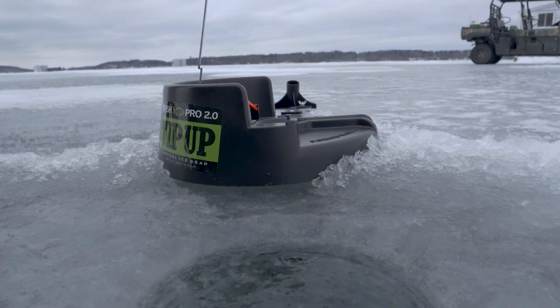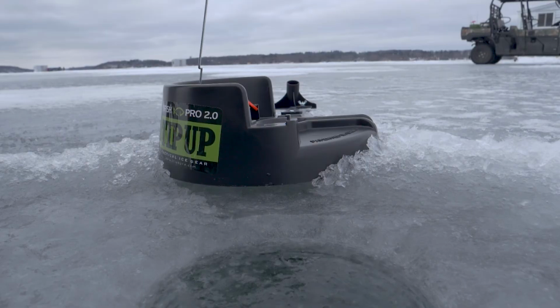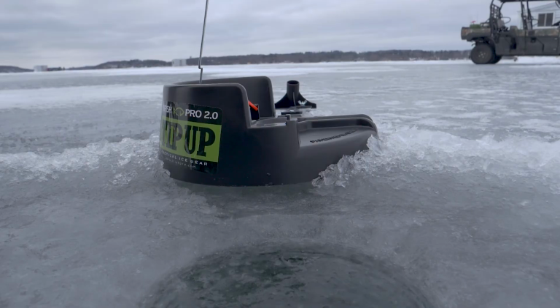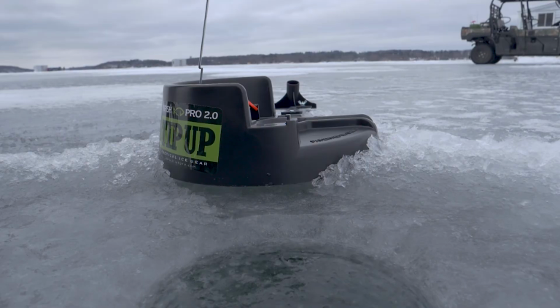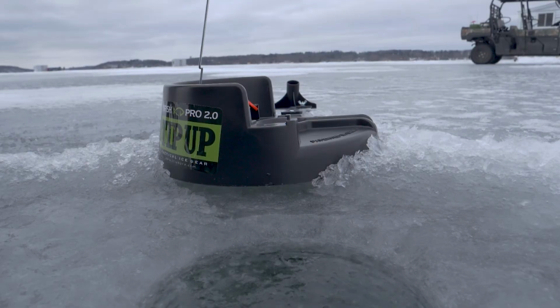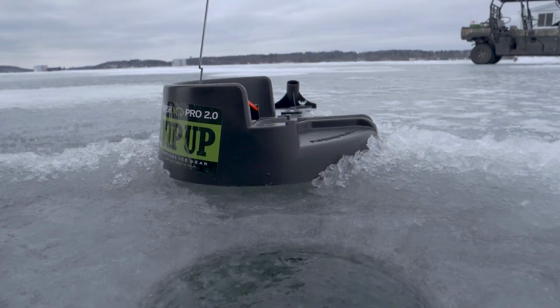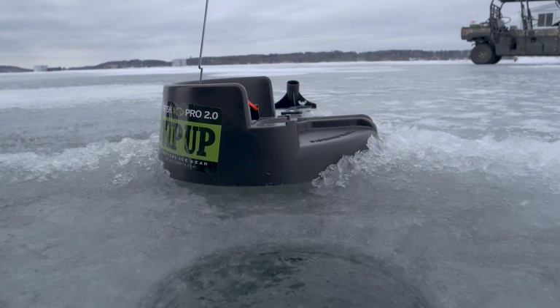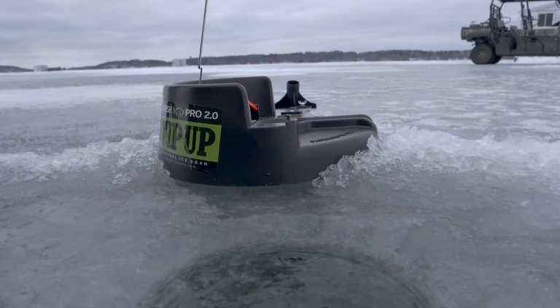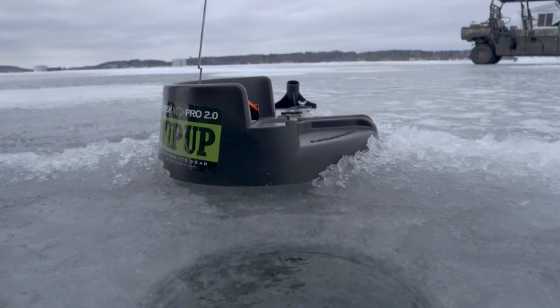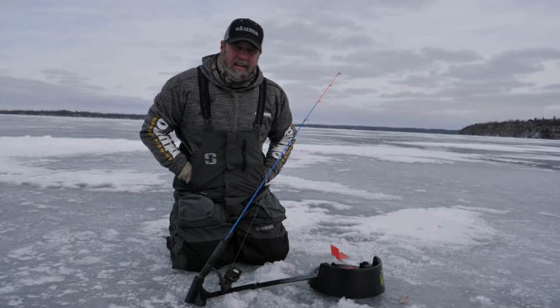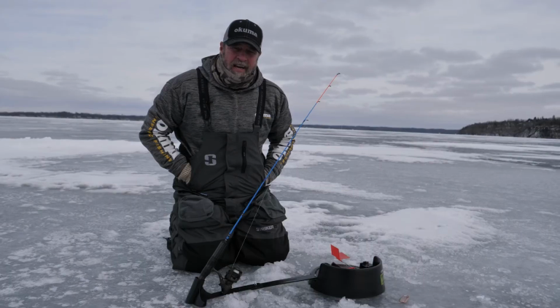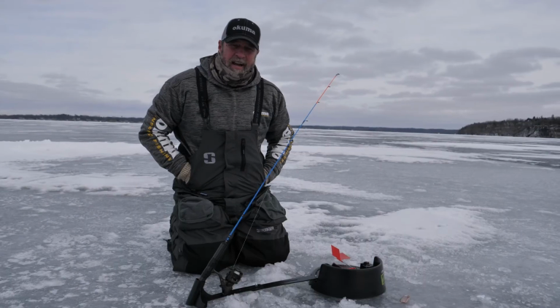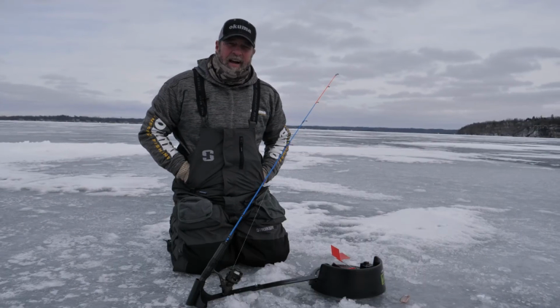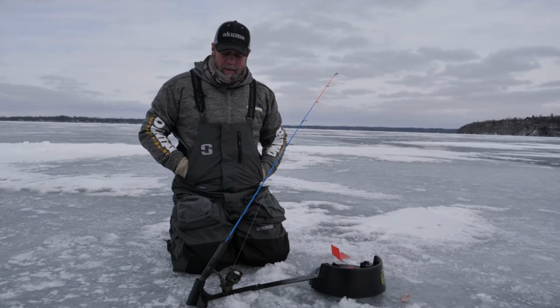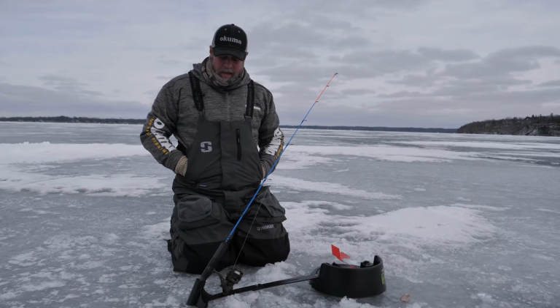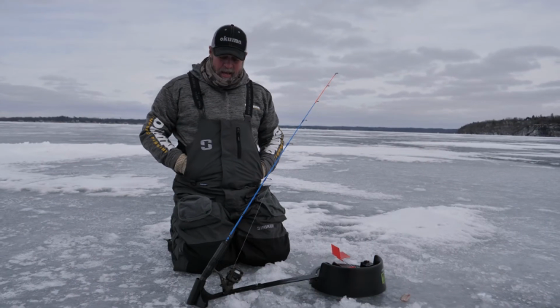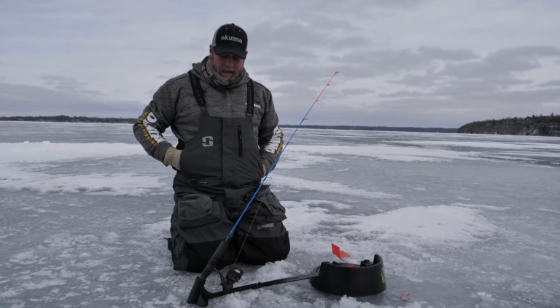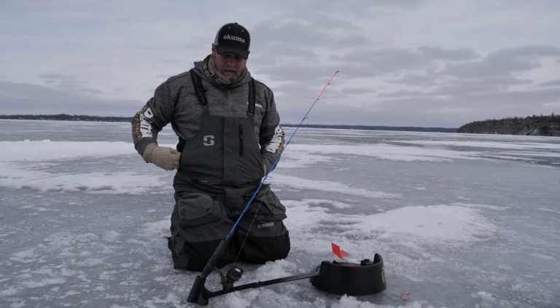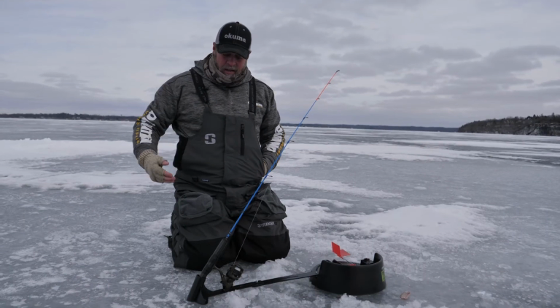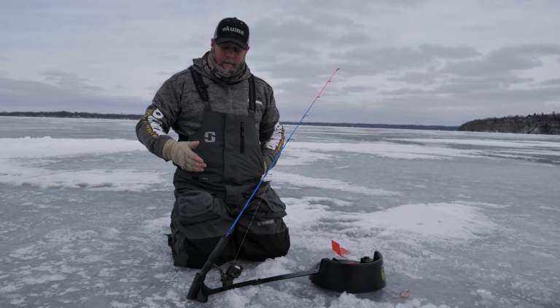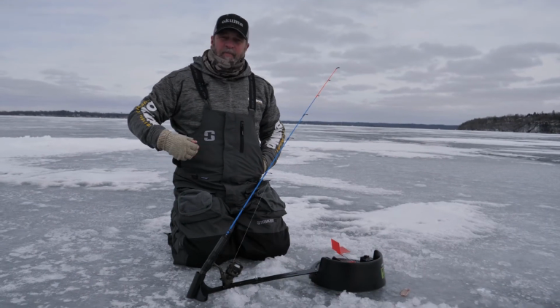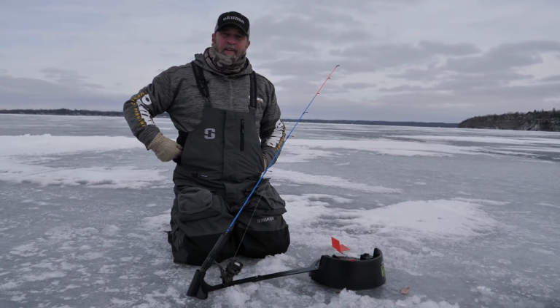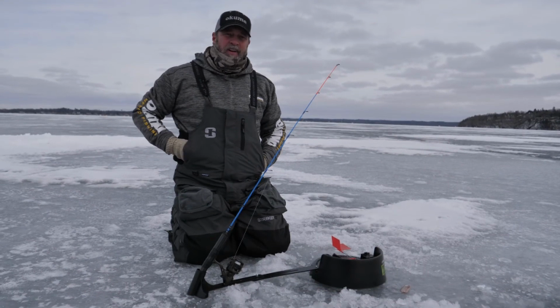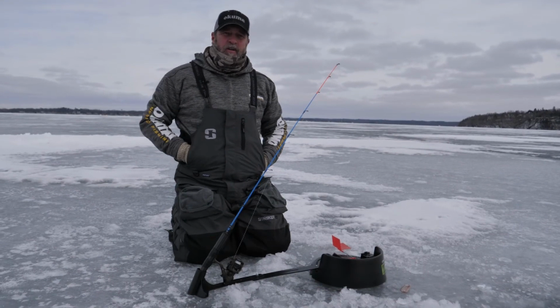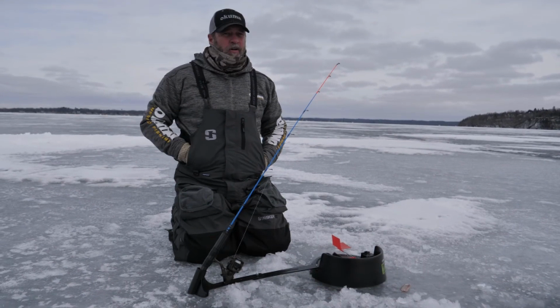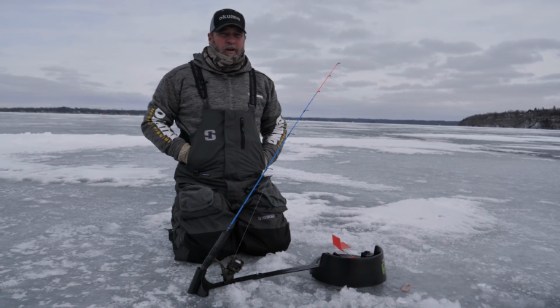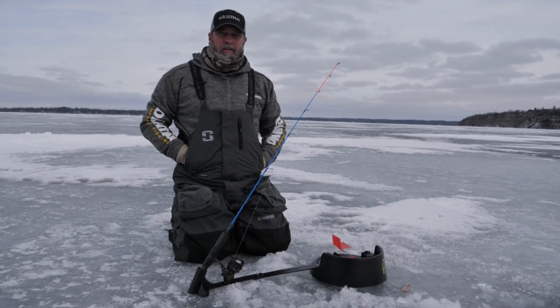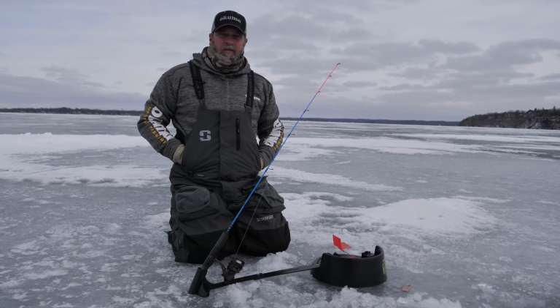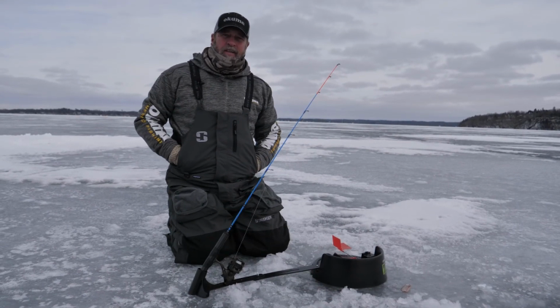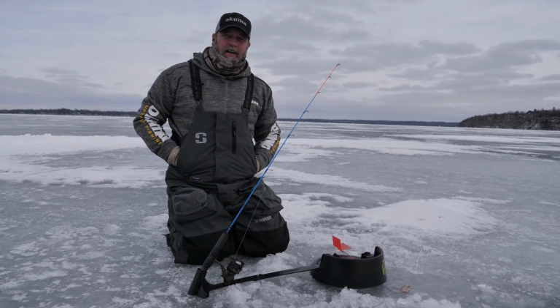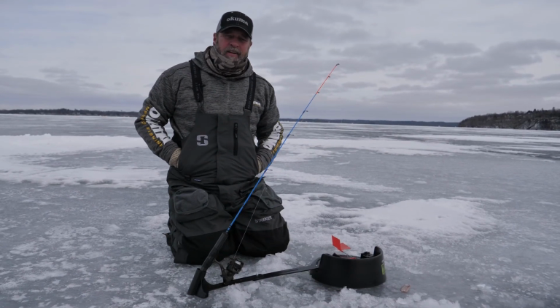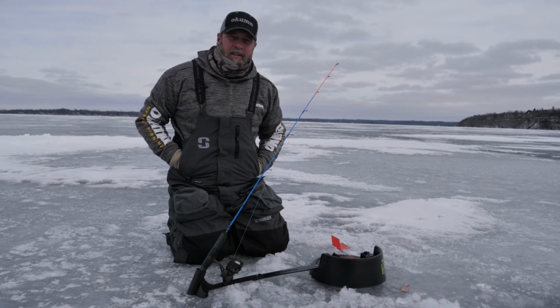Go to akumafishingusa.com and you can look up the bait feeder, or go to your local tackle dealer.